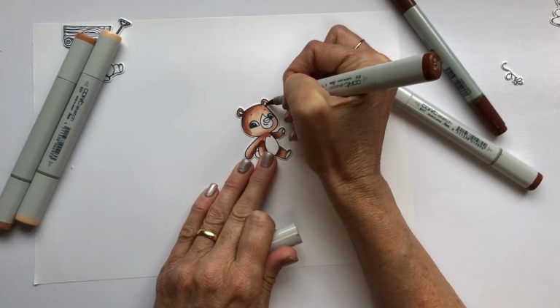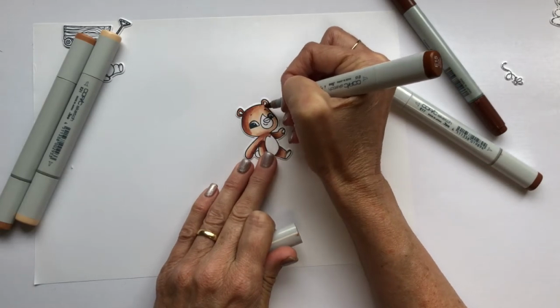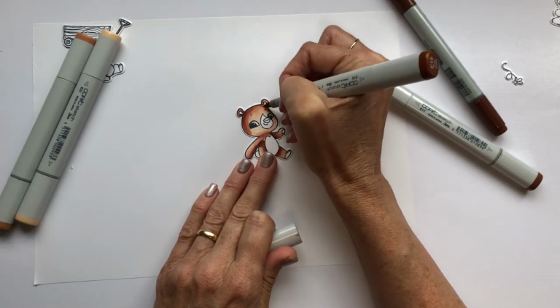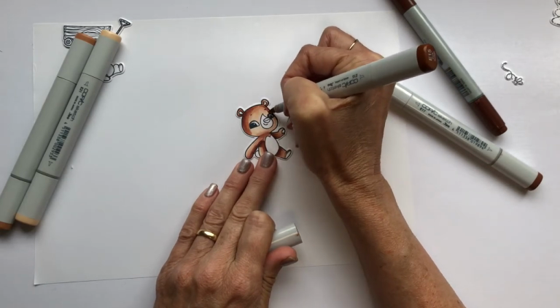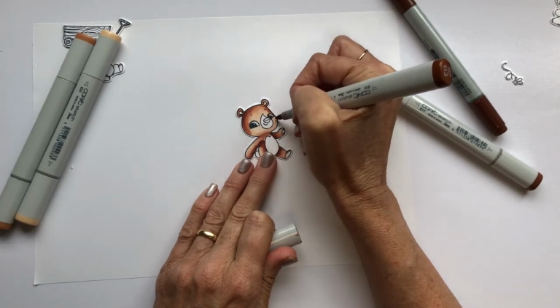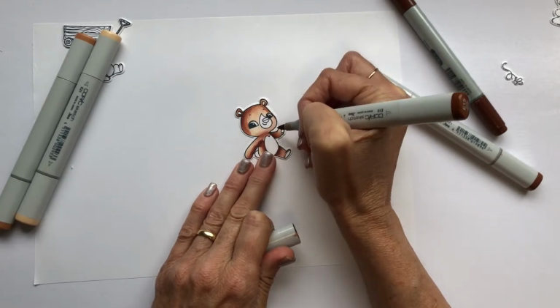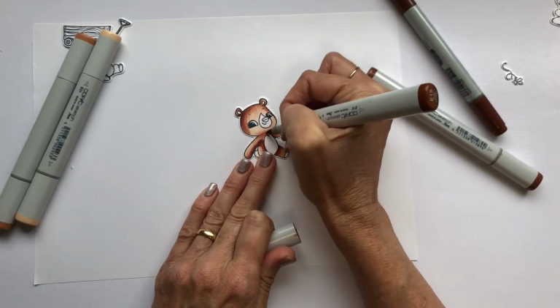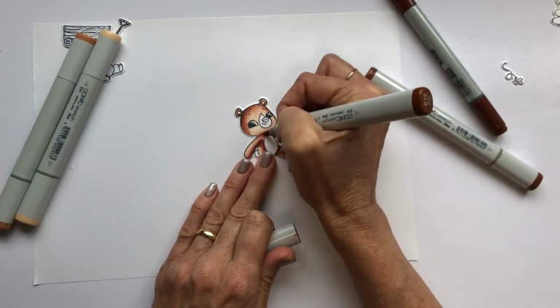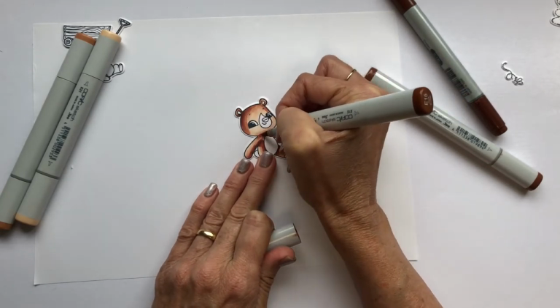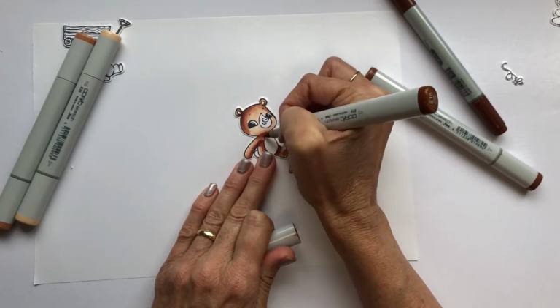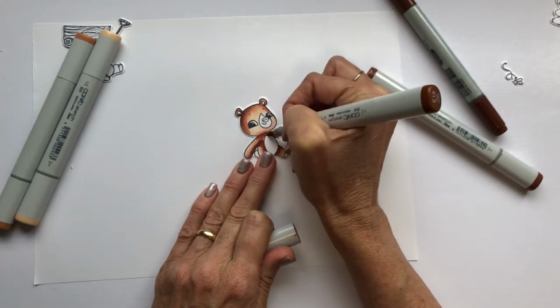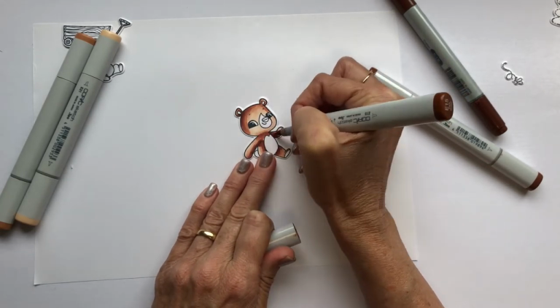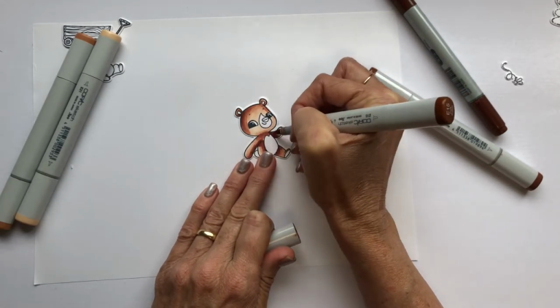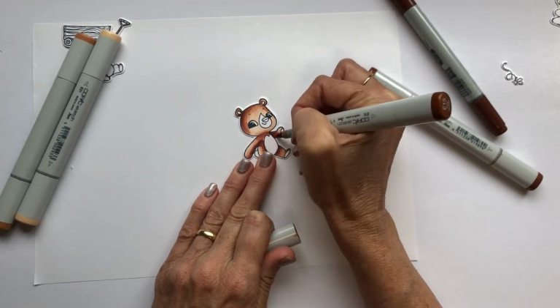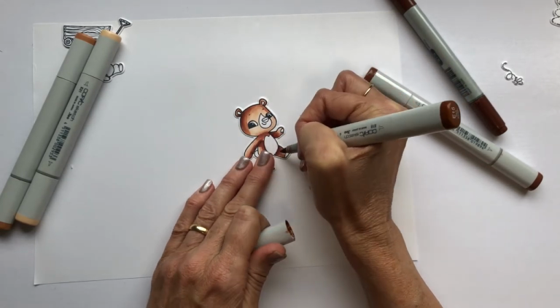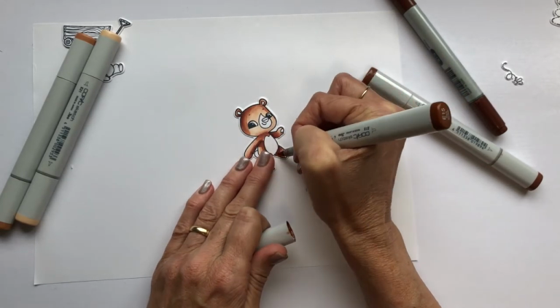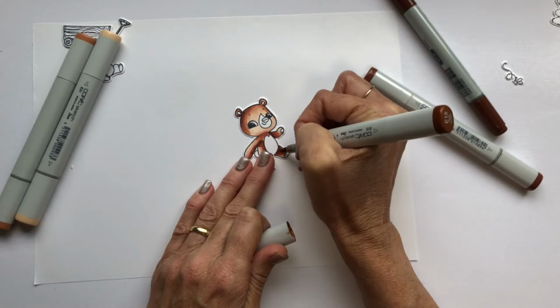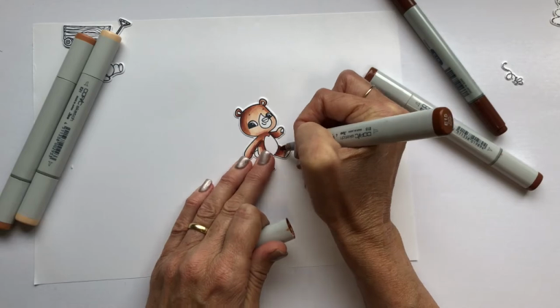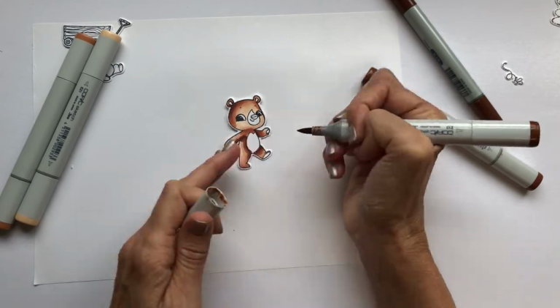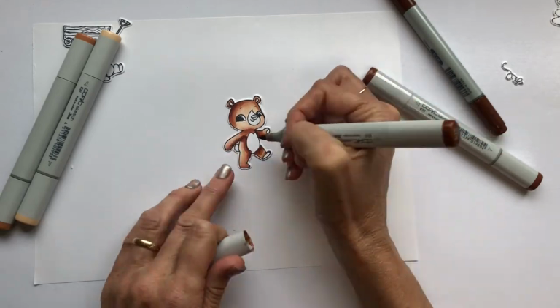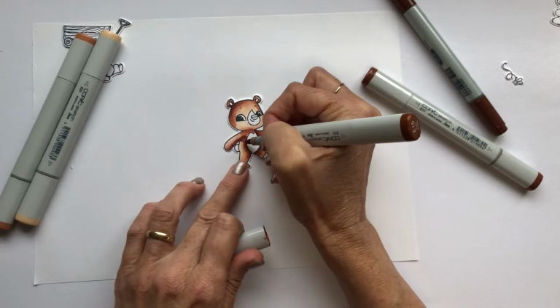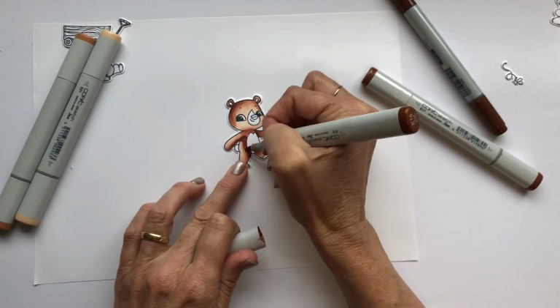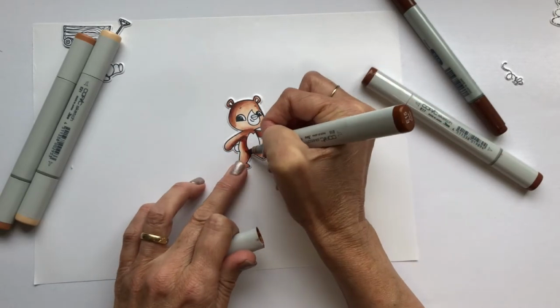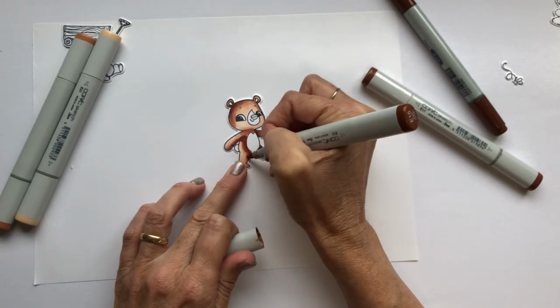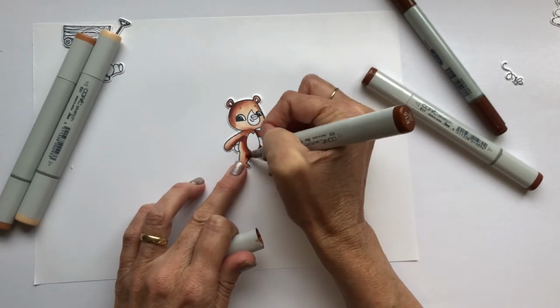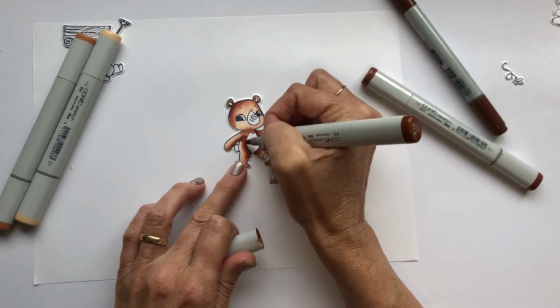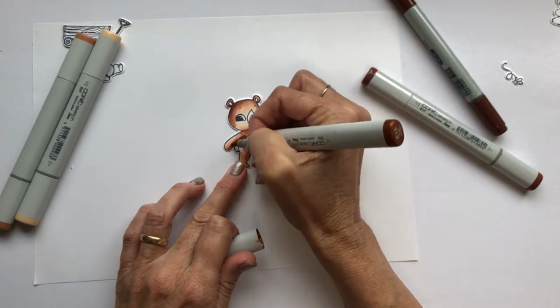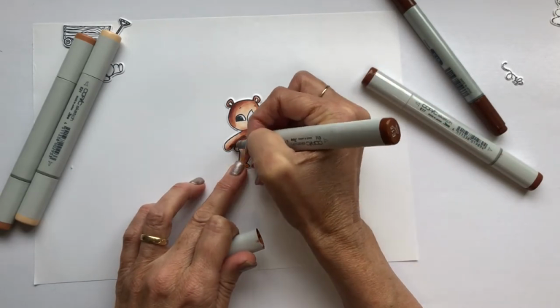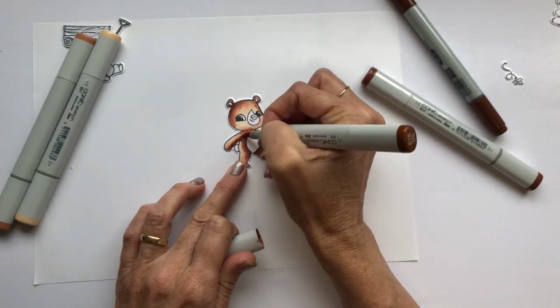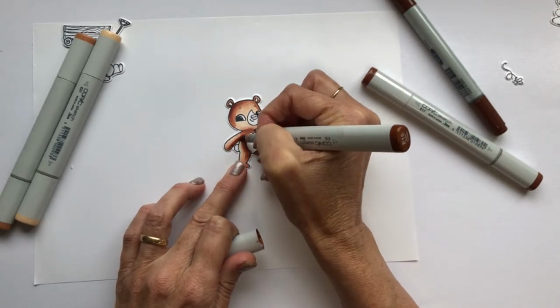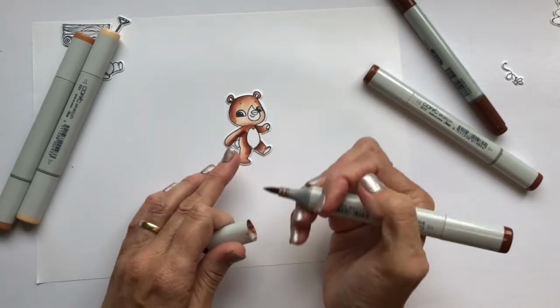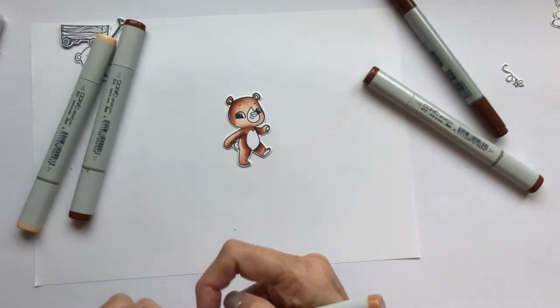This technique for making fur is something that I learned from Sandy Olnock, and I'm really grateful for the tip that she shared.